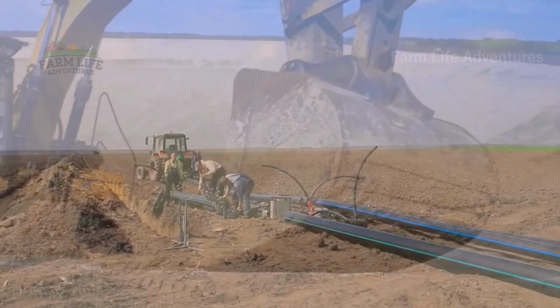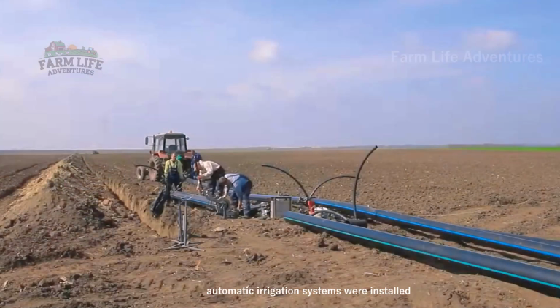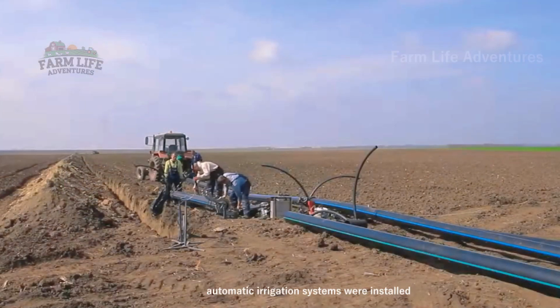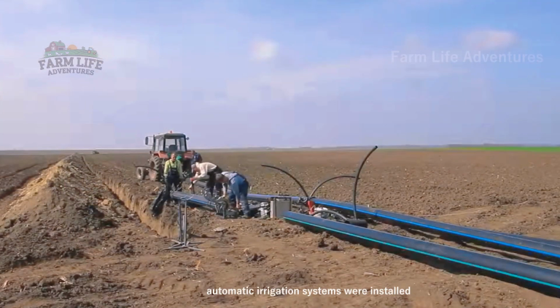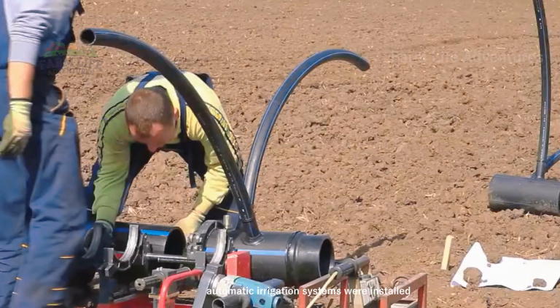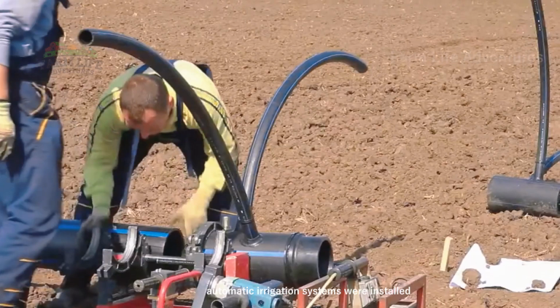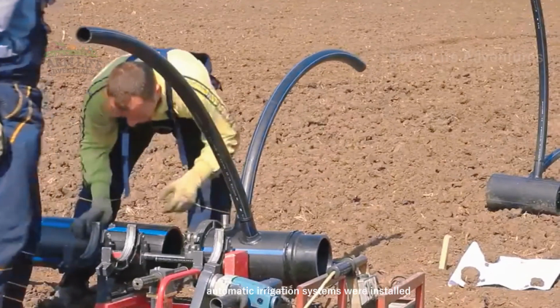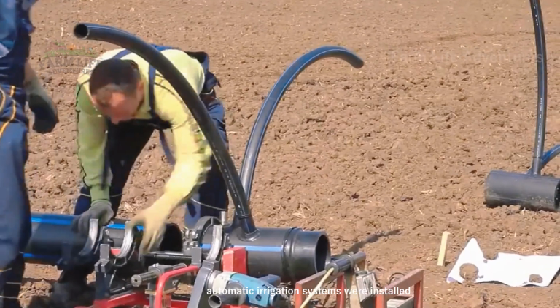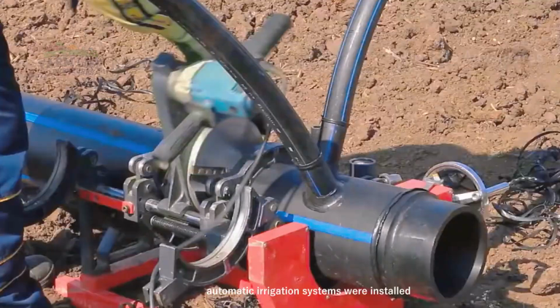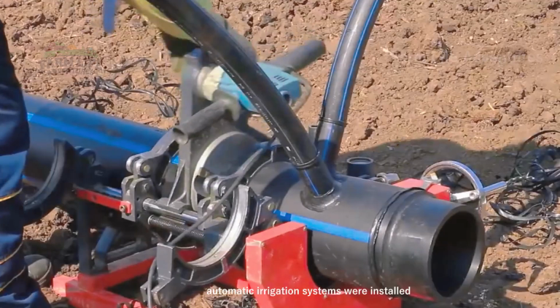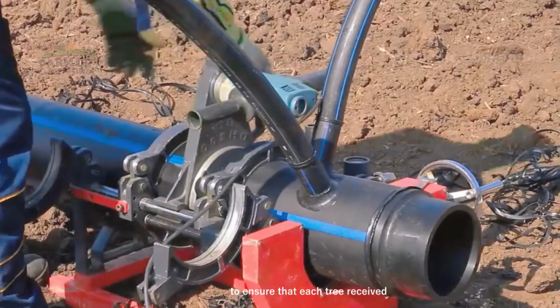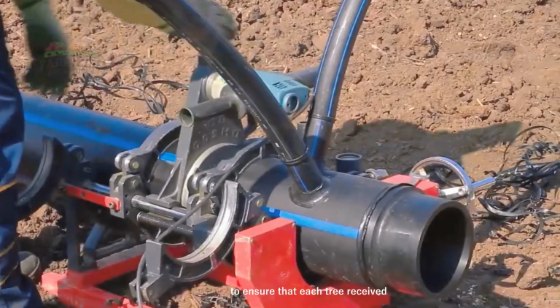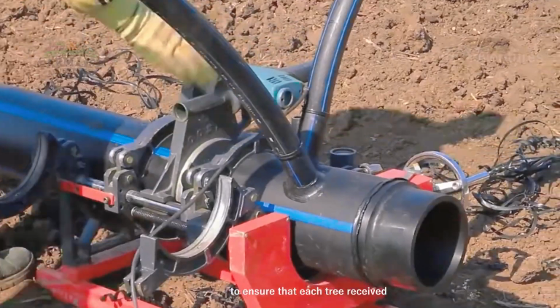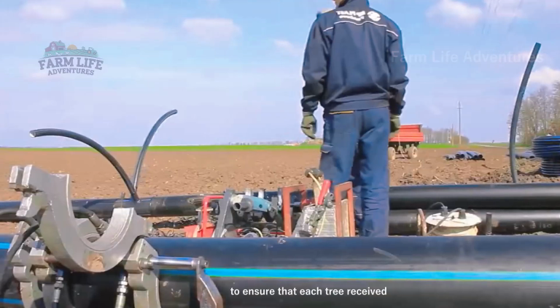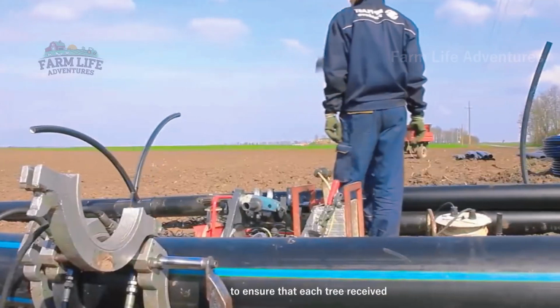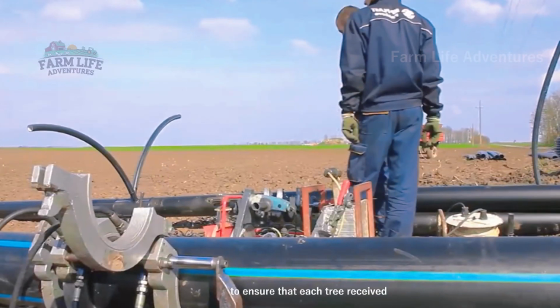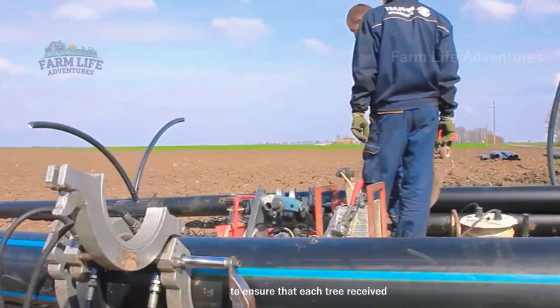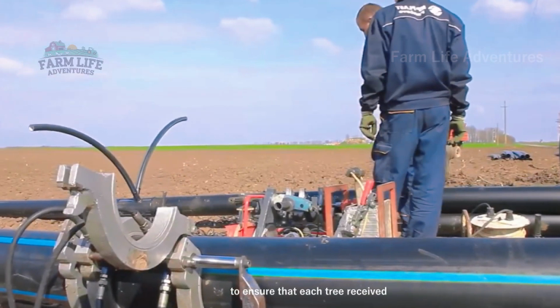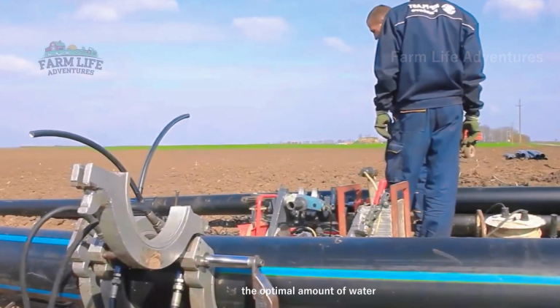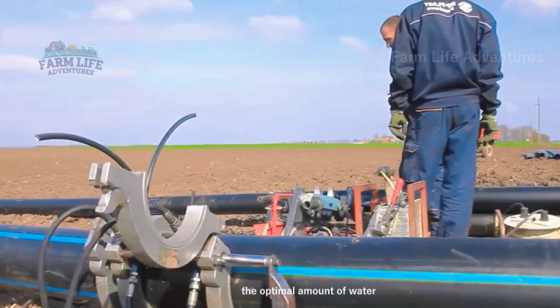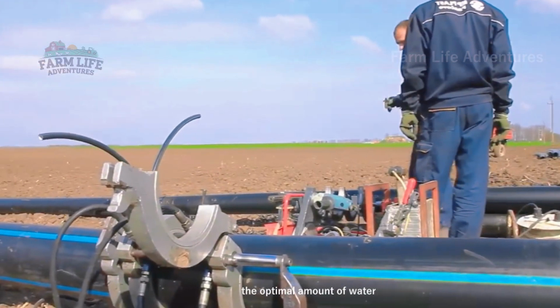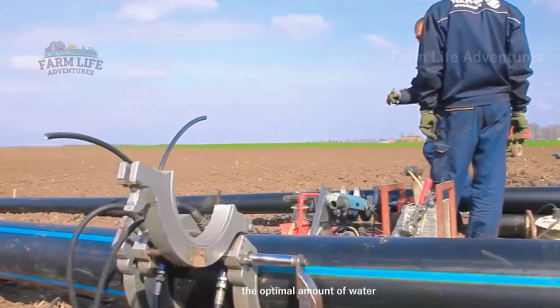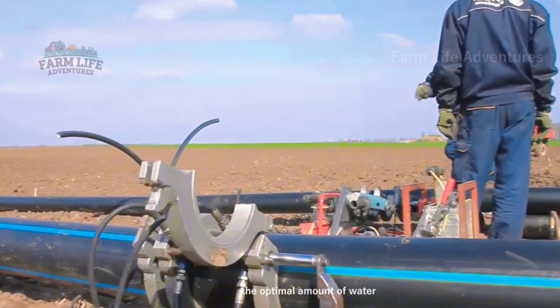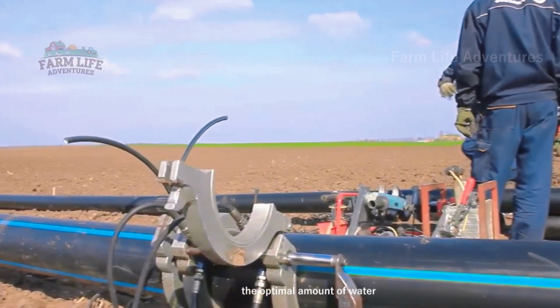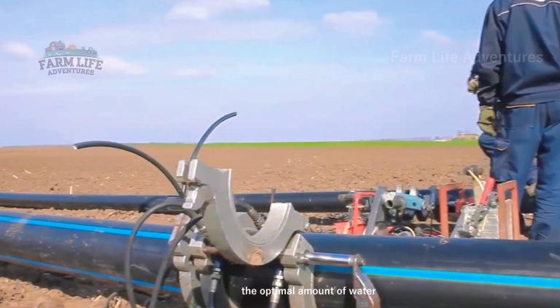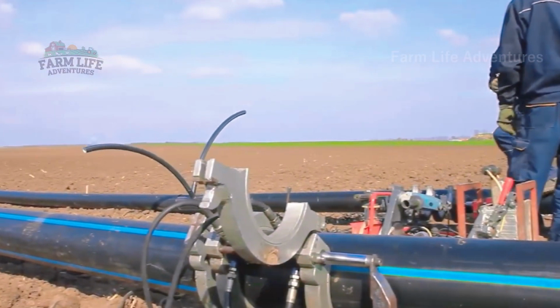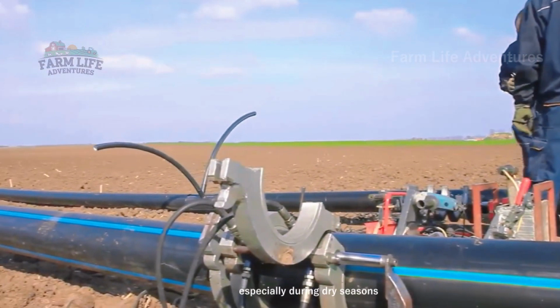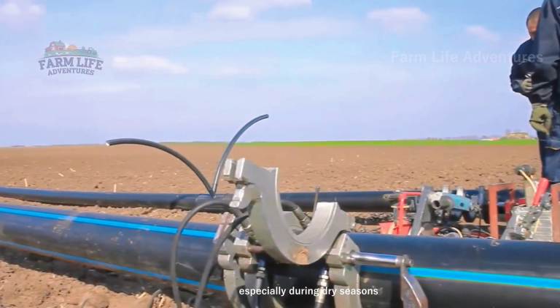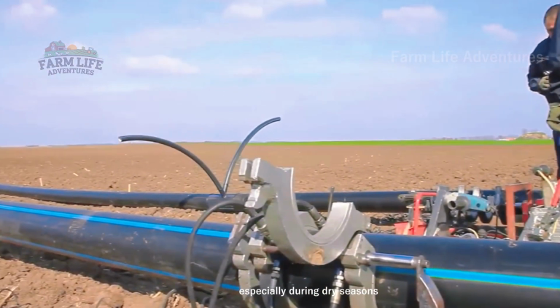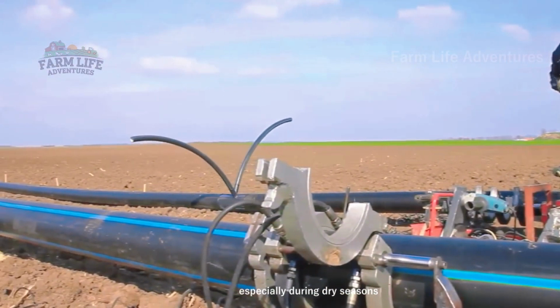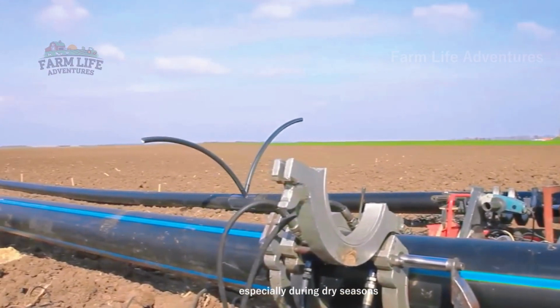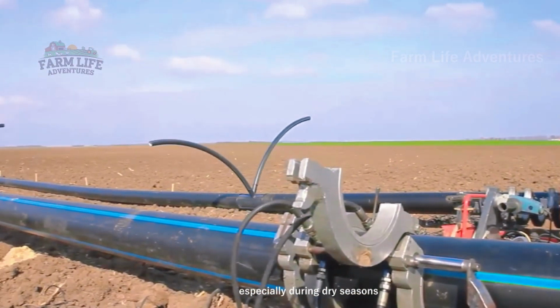Automatic irrigation systems were installed to ensure that each tree received the optimal amount of water, especially during dry seasons.